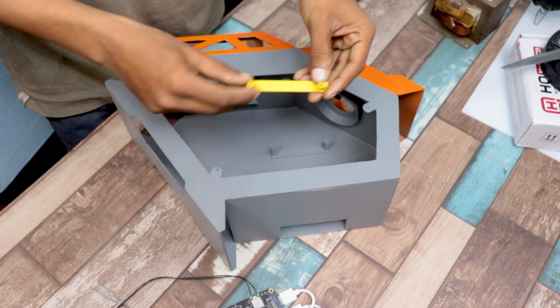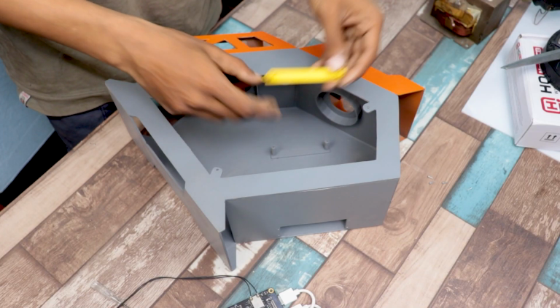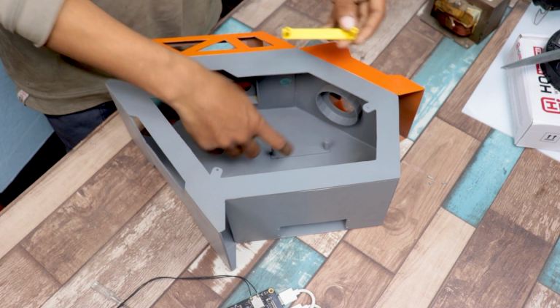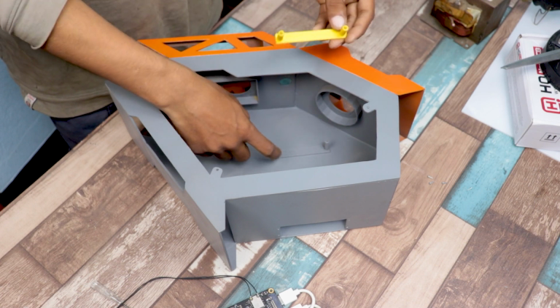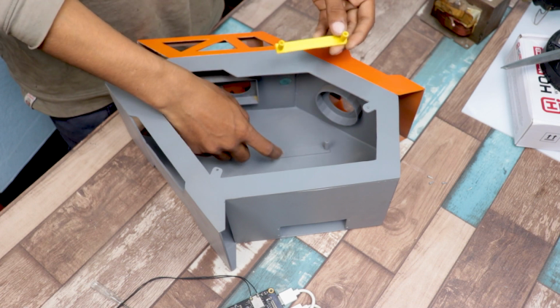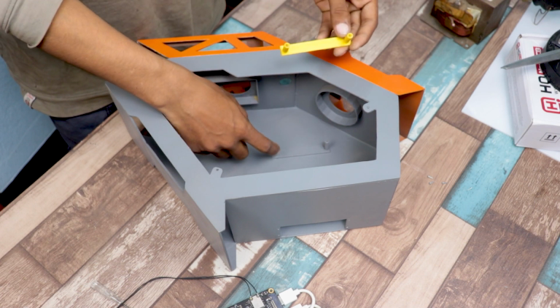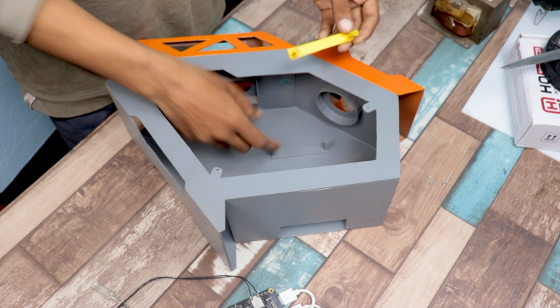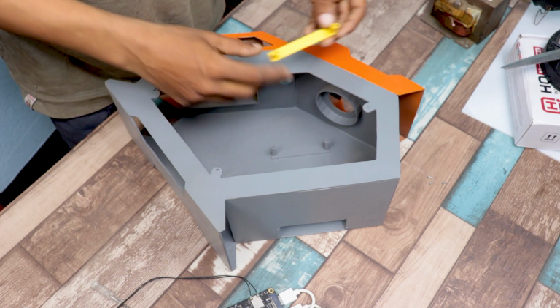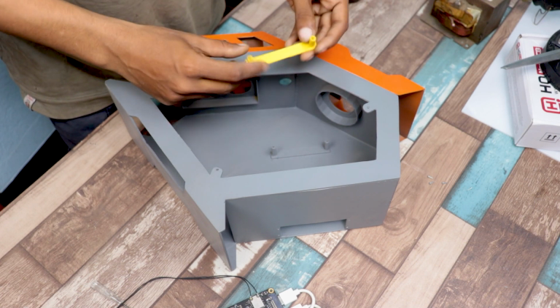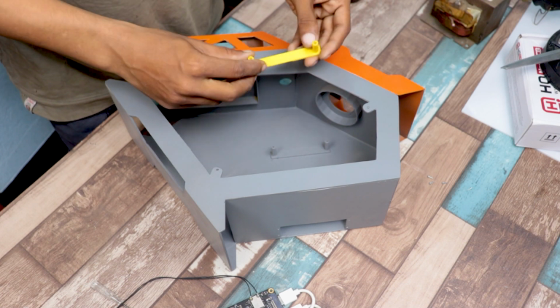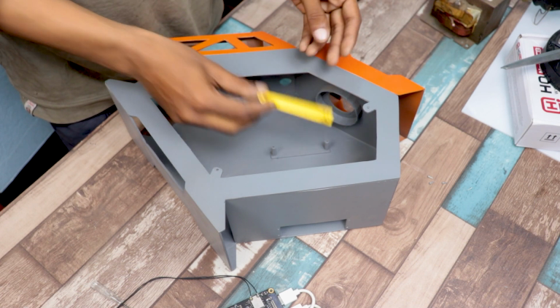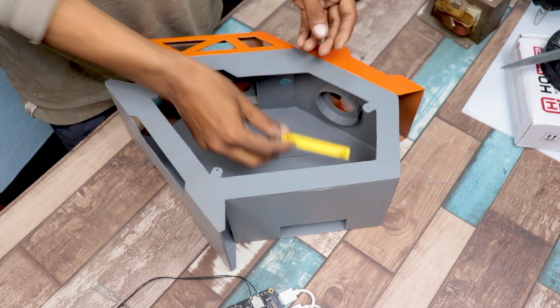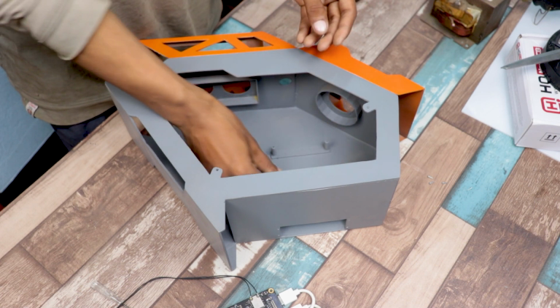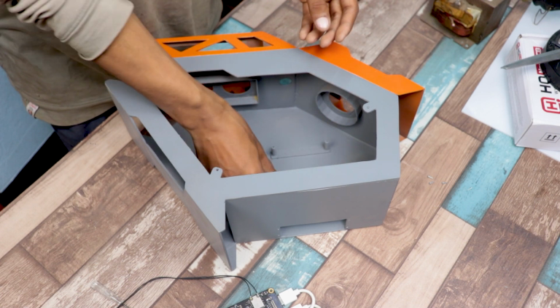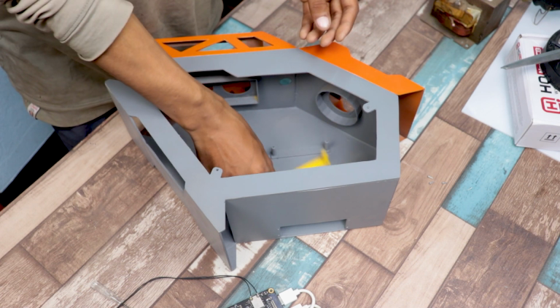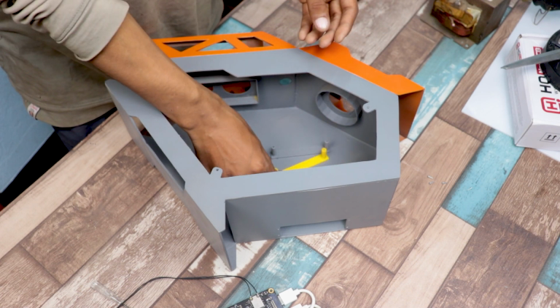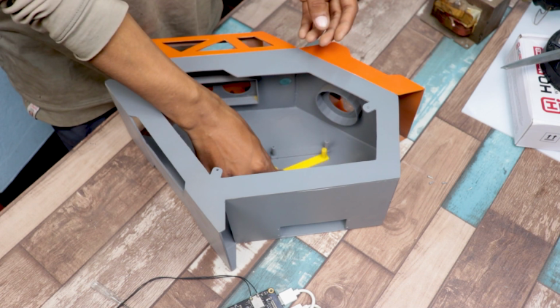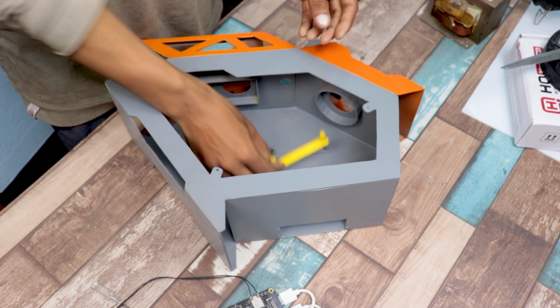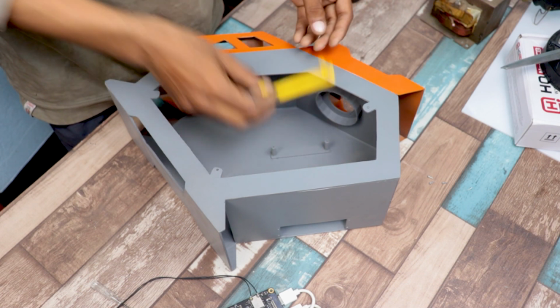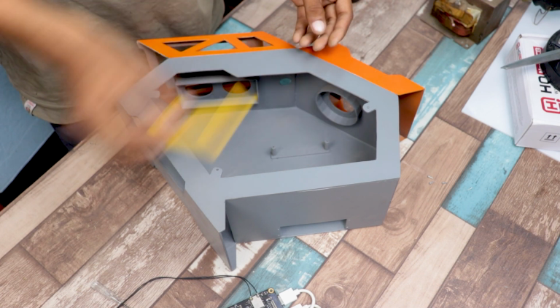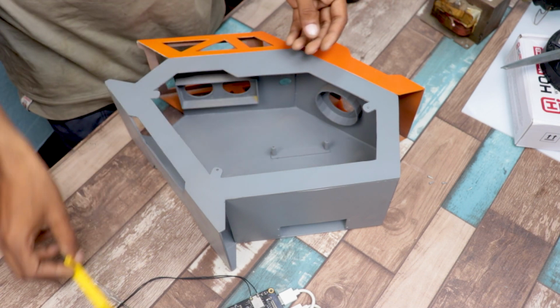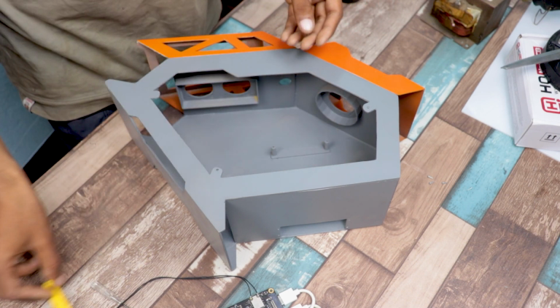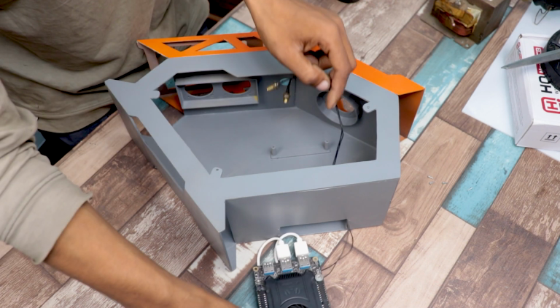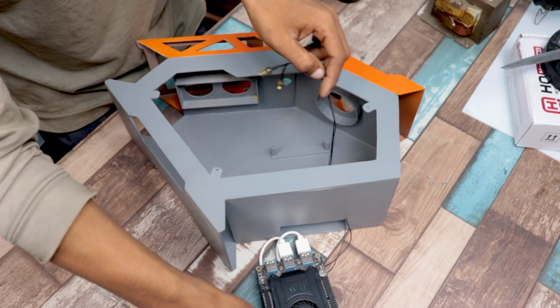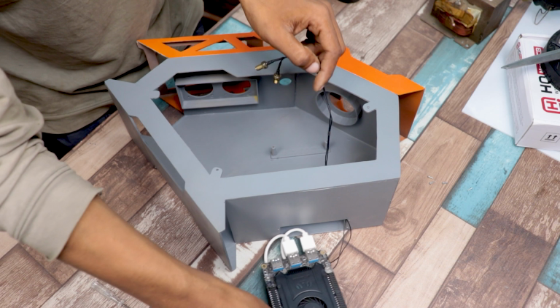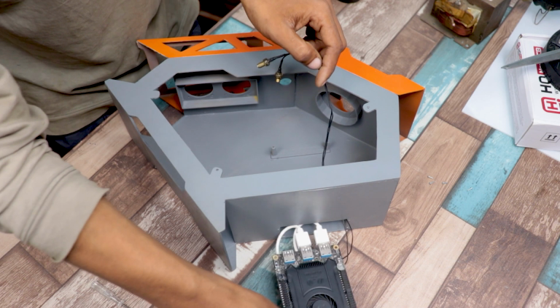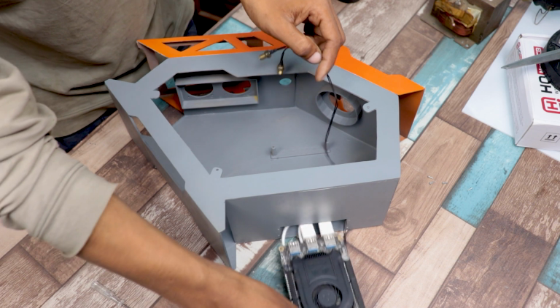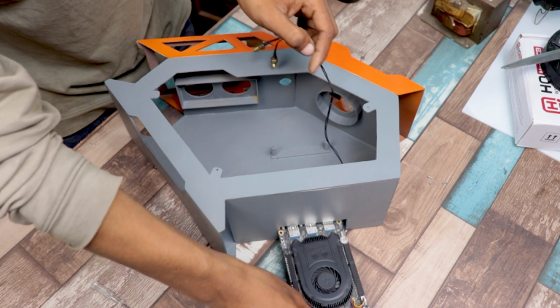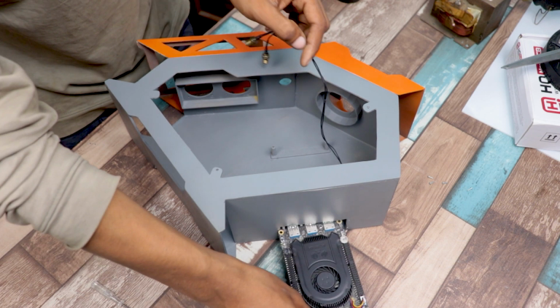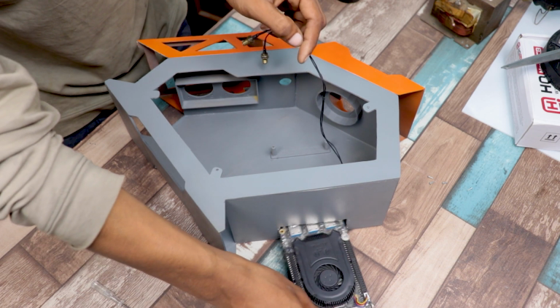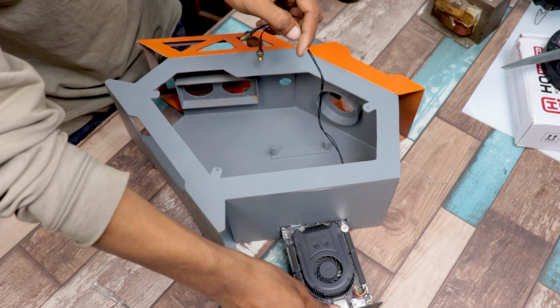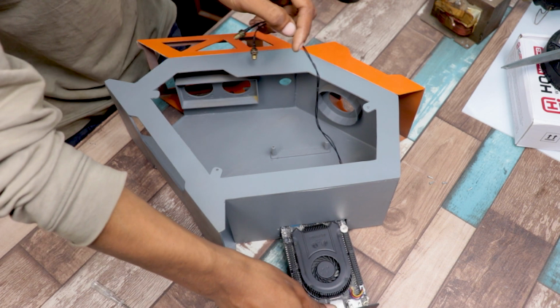I already set the 3D printed base in the cabinet using super glue. It helps to hold the LattePanda in our cabinet.